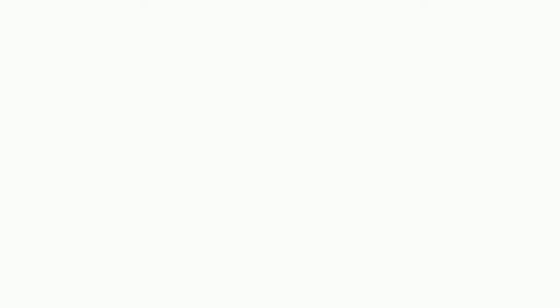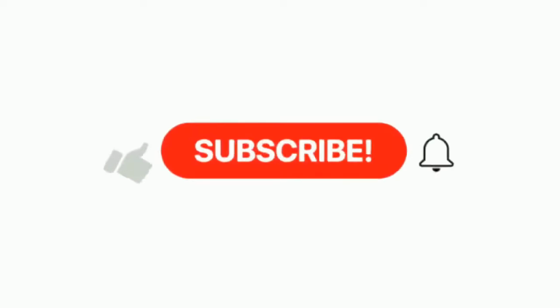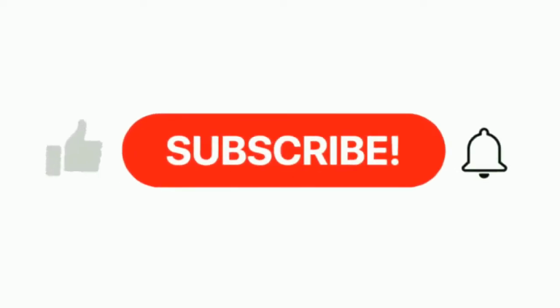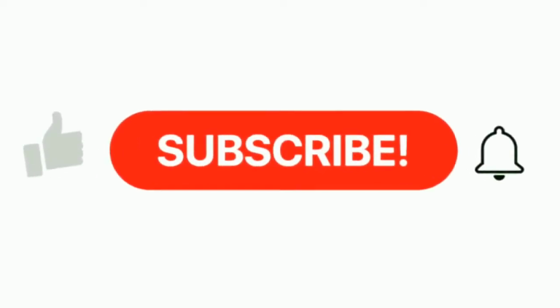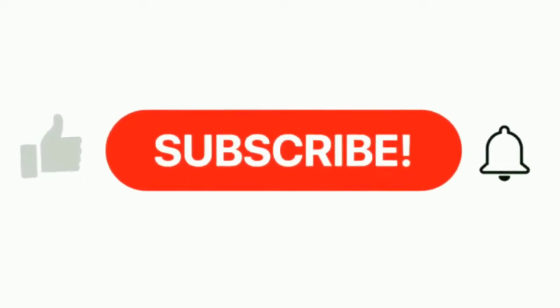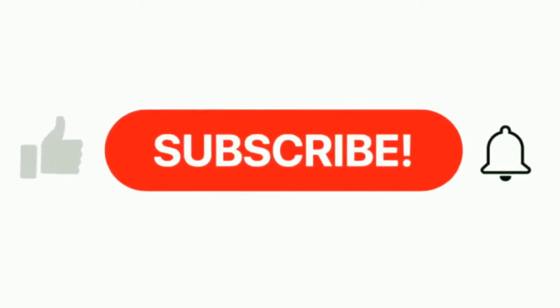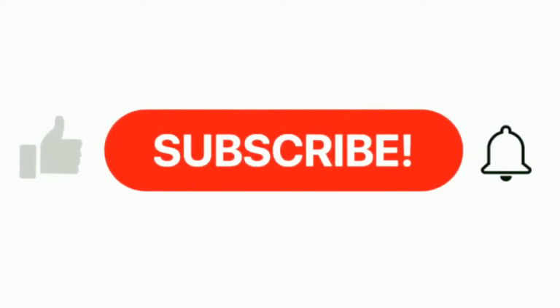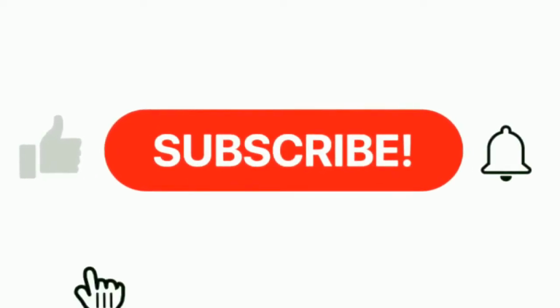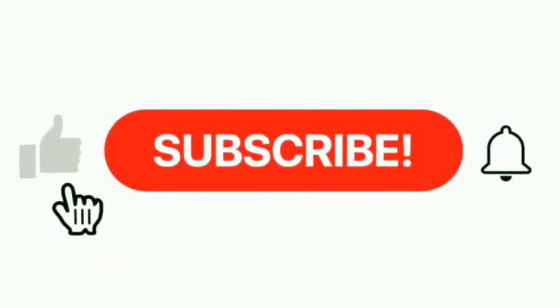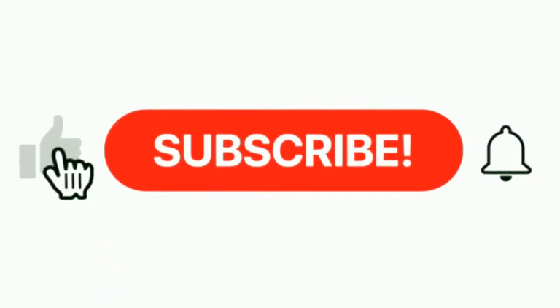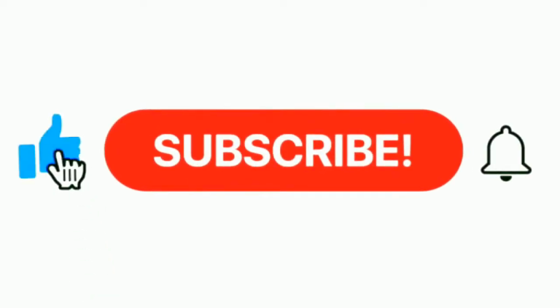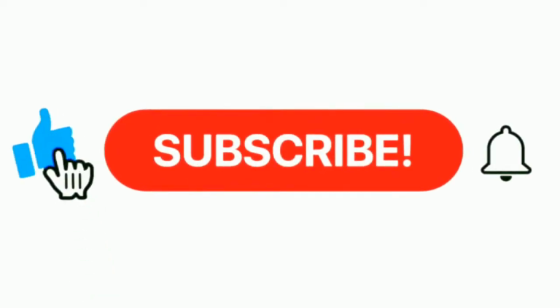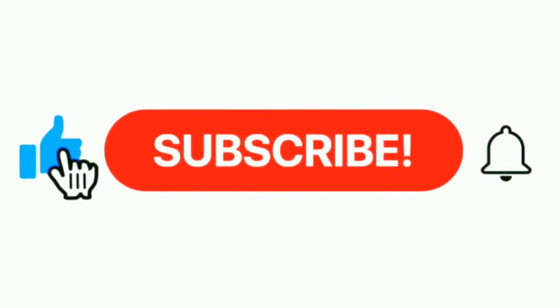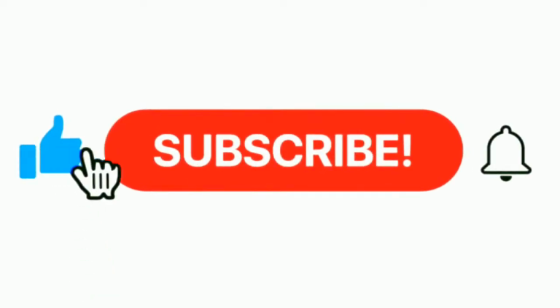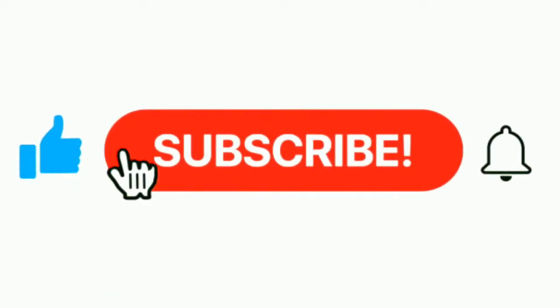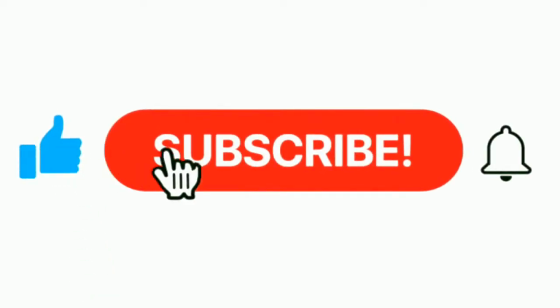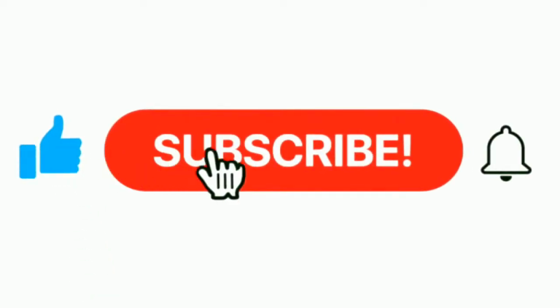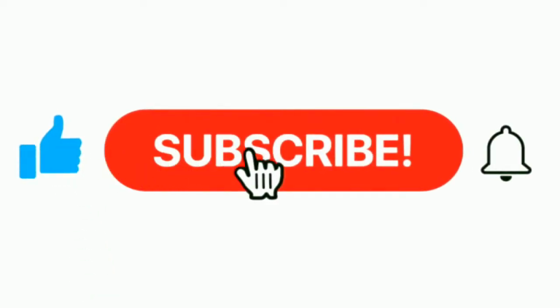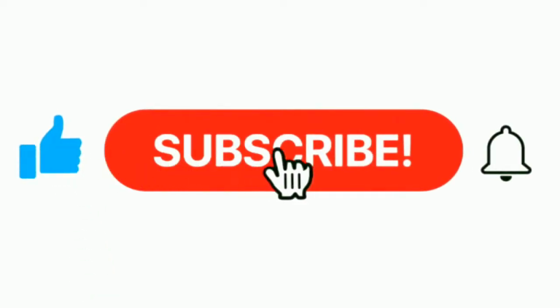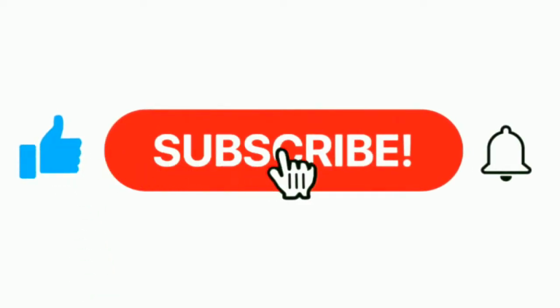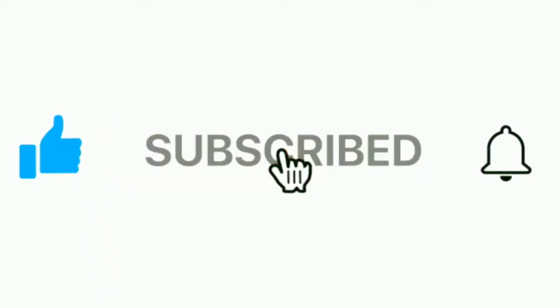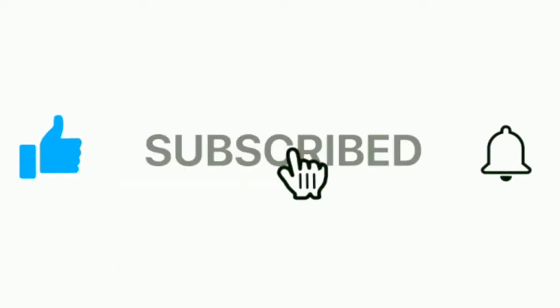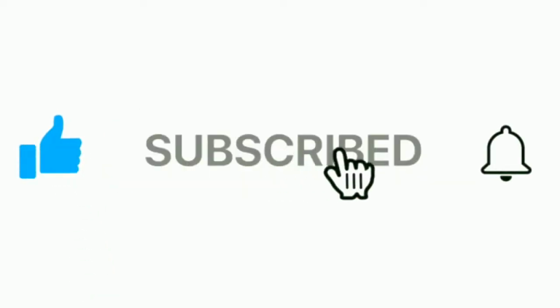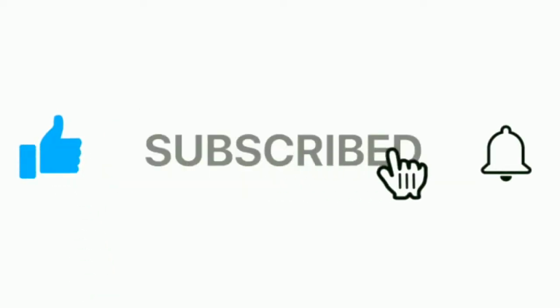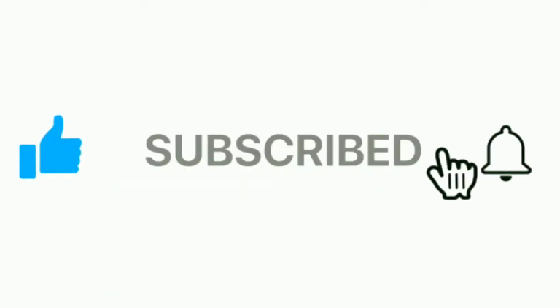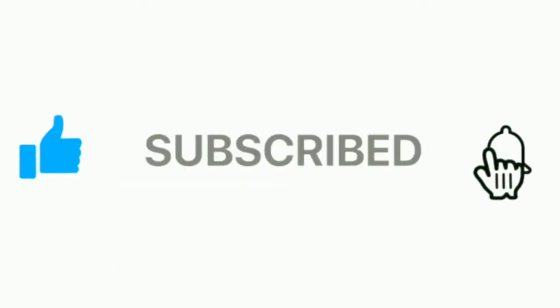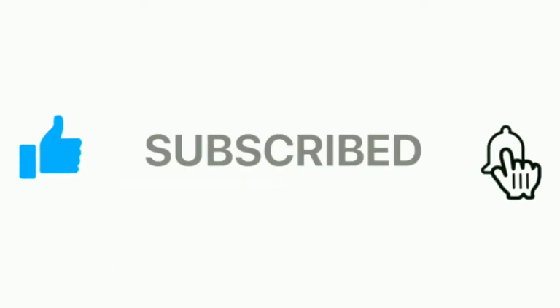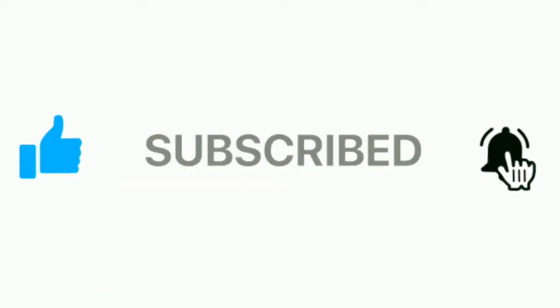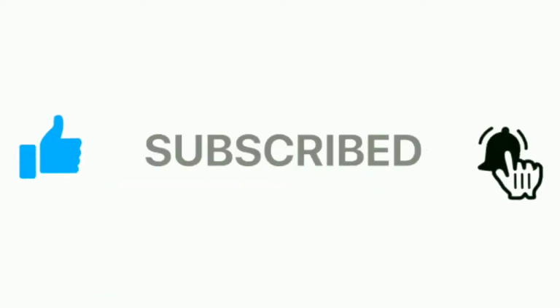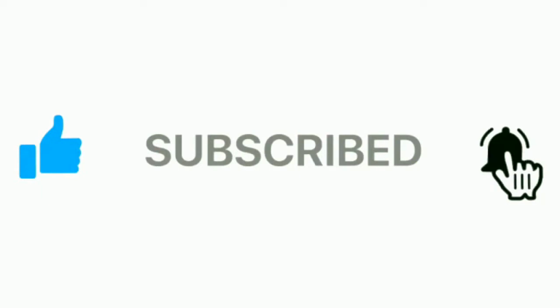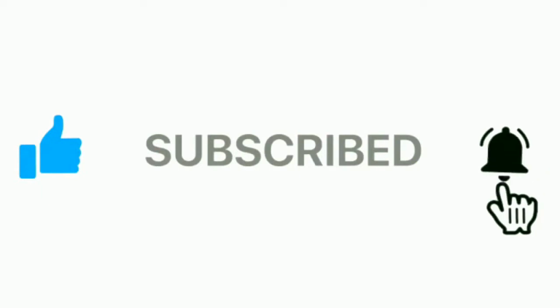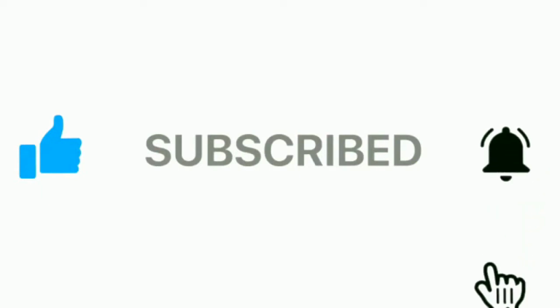Hello everyone! Please subscribe to my channel, press the bell icon button, like, comment, and share.